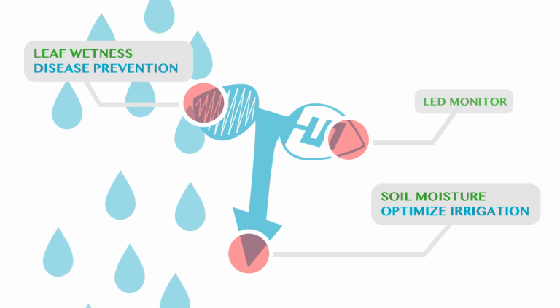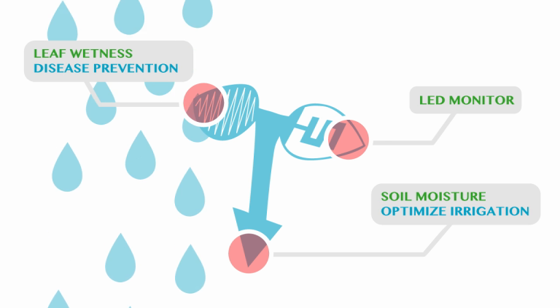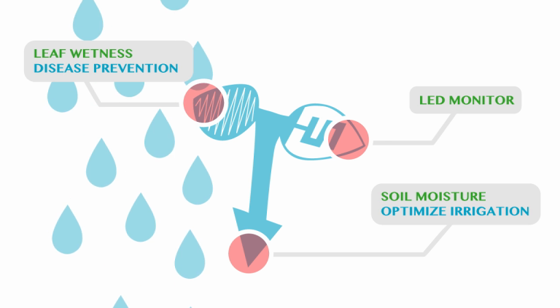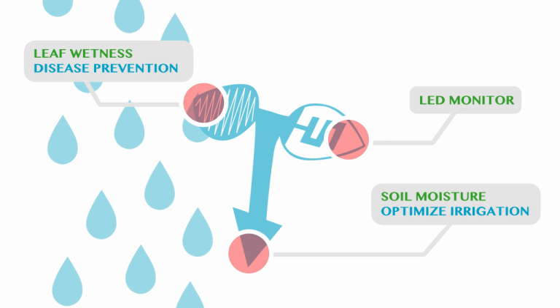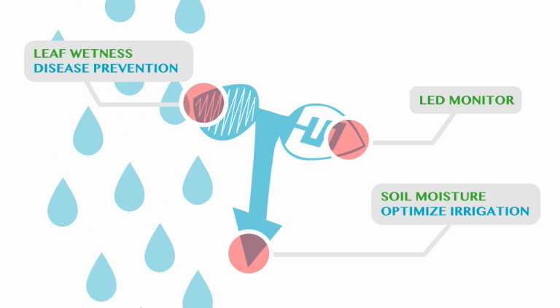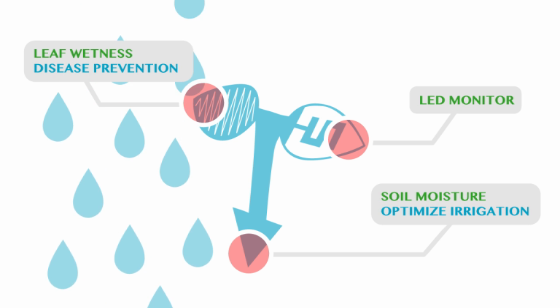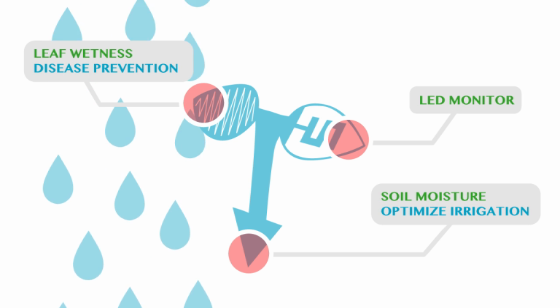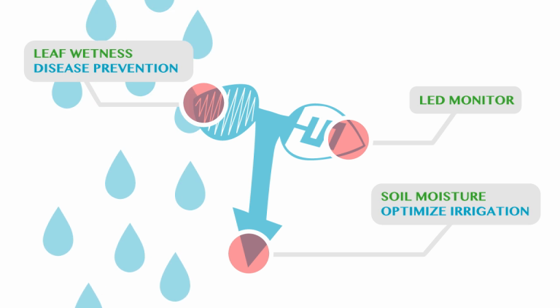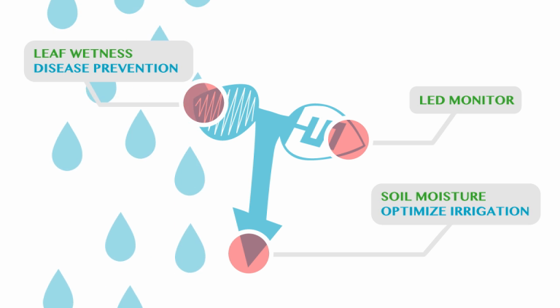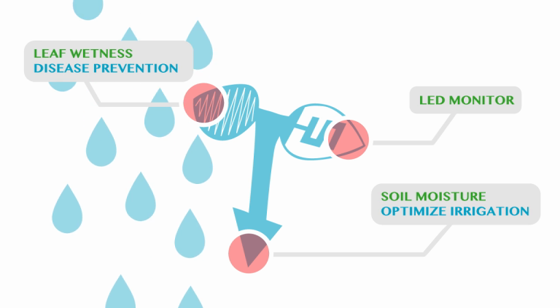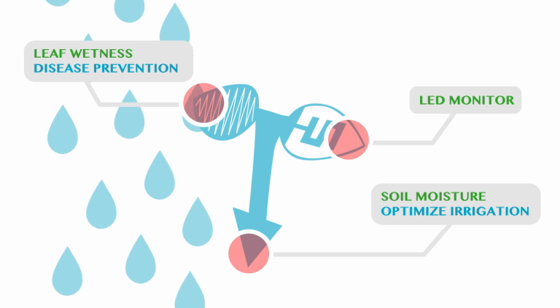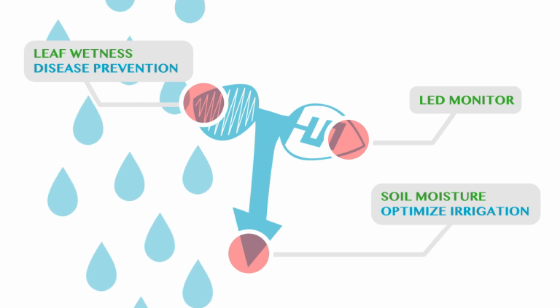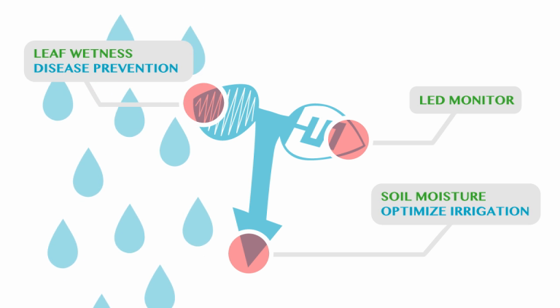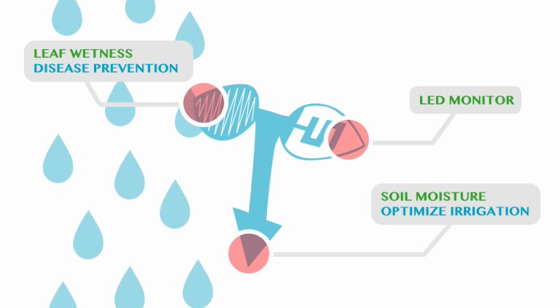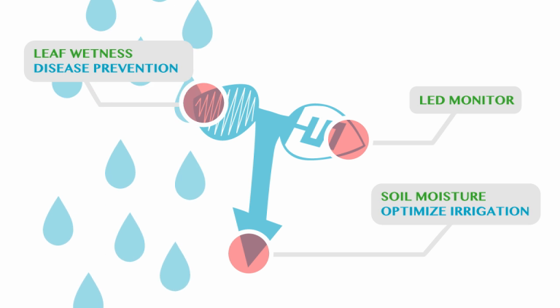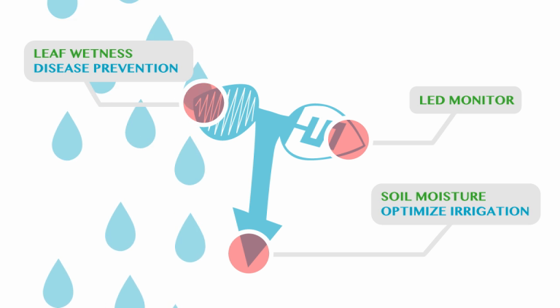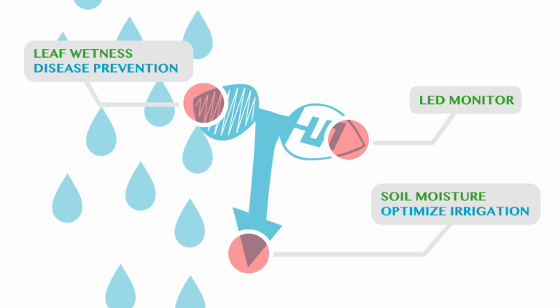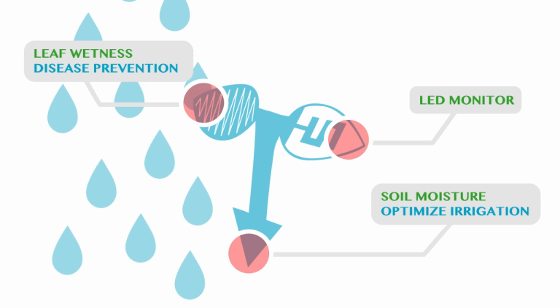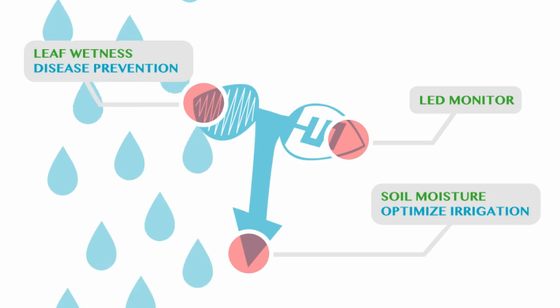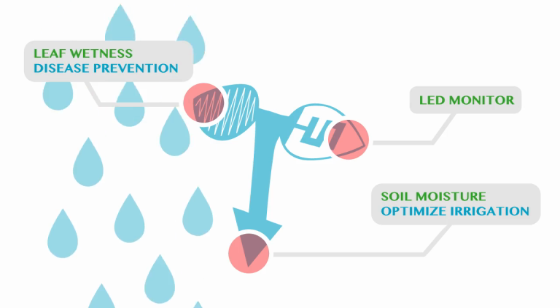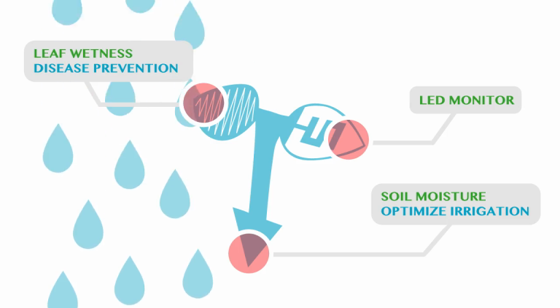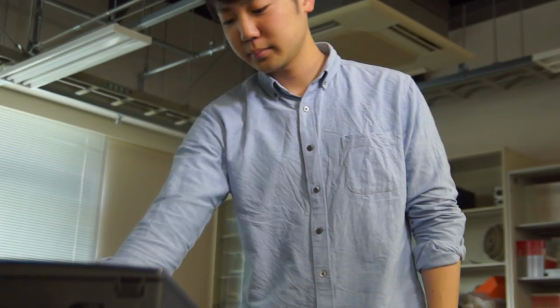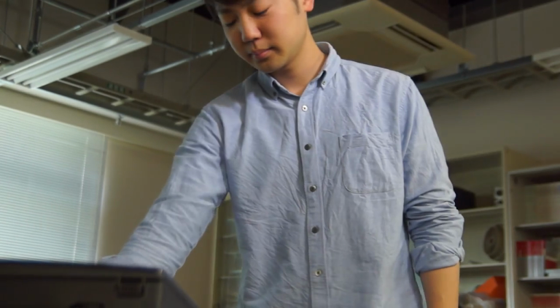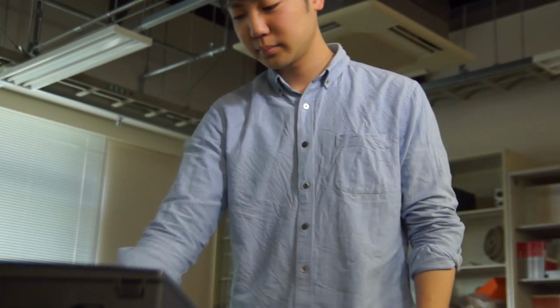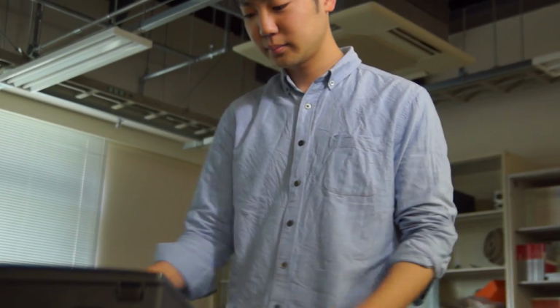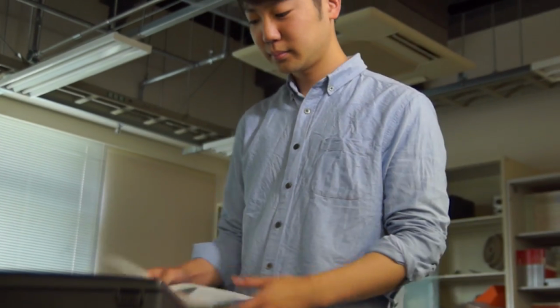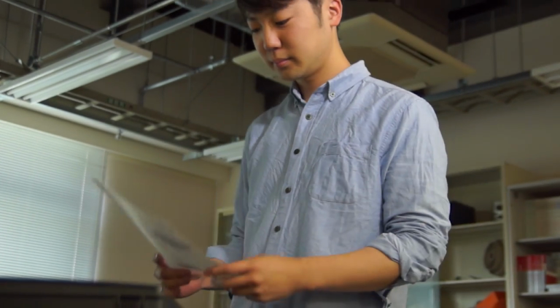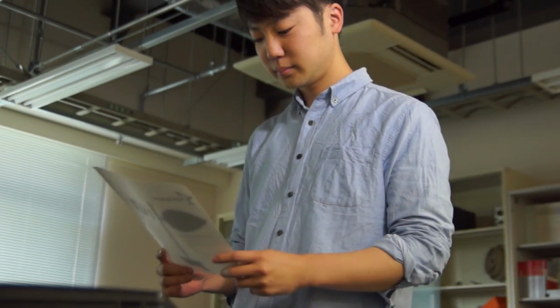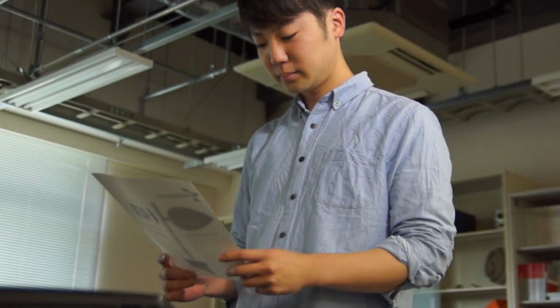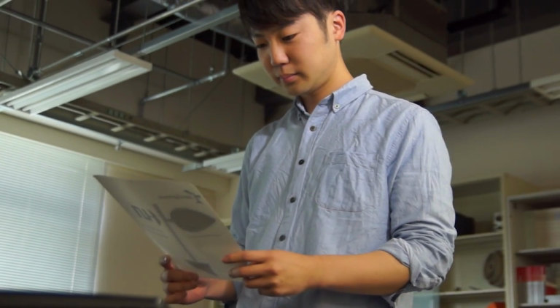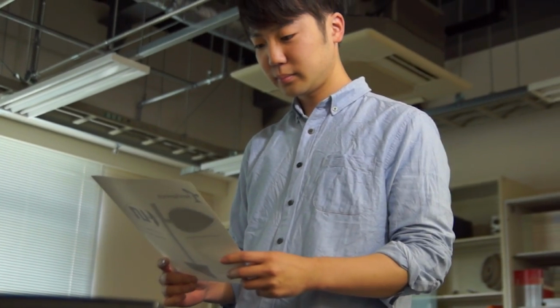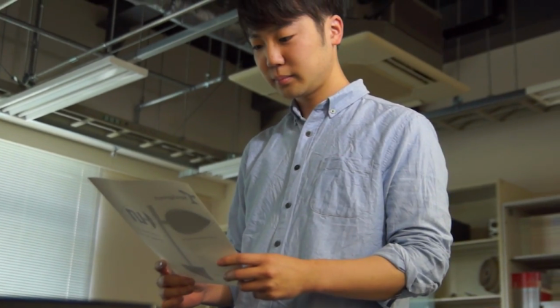One leaf will show the wetness from the rain and signs of disease. And all this can be printed at home.